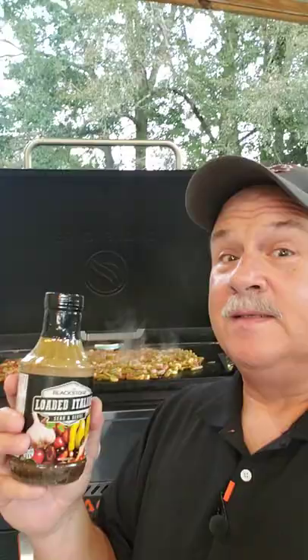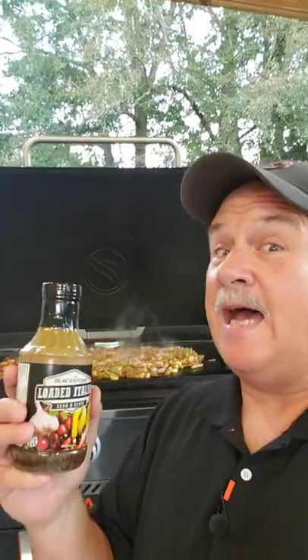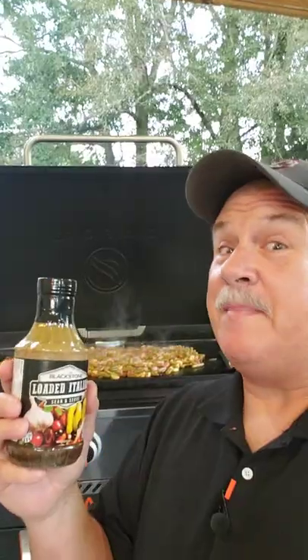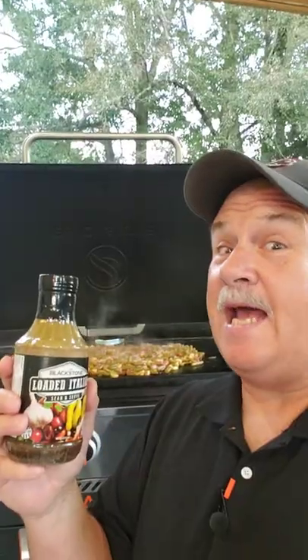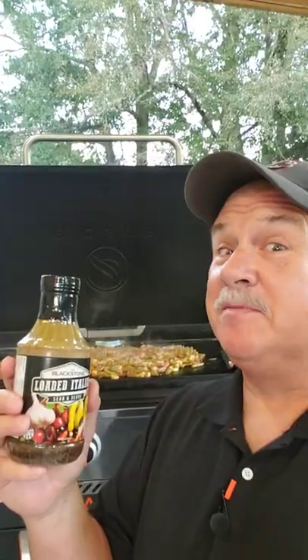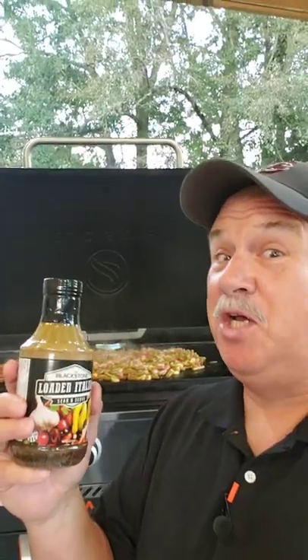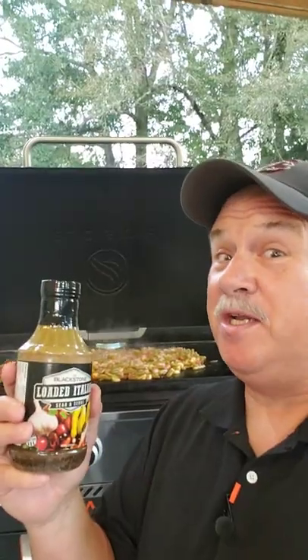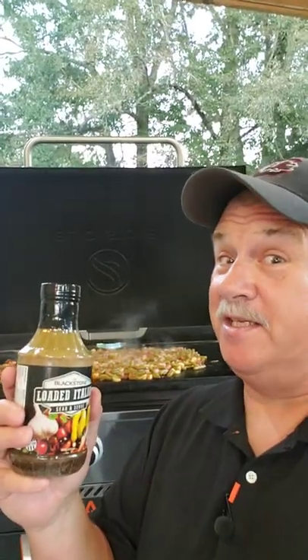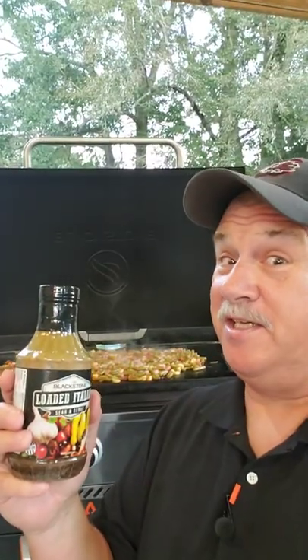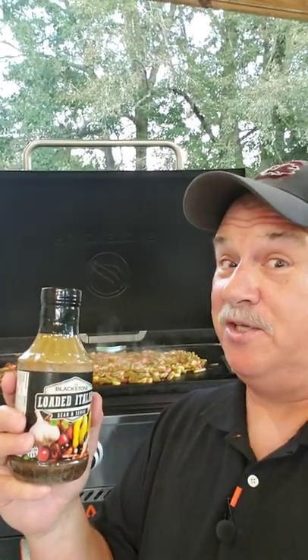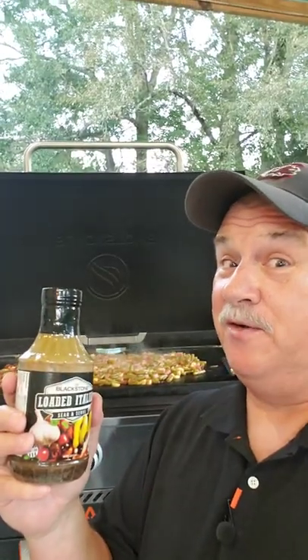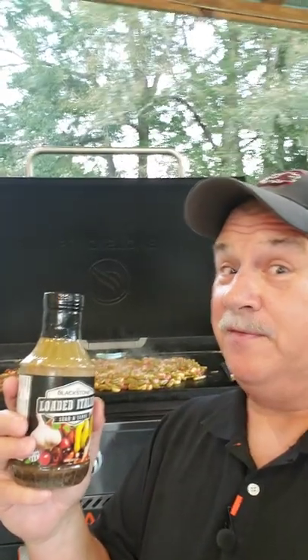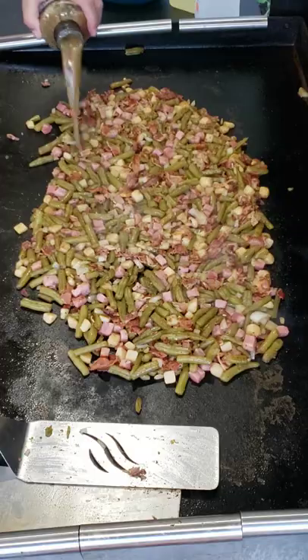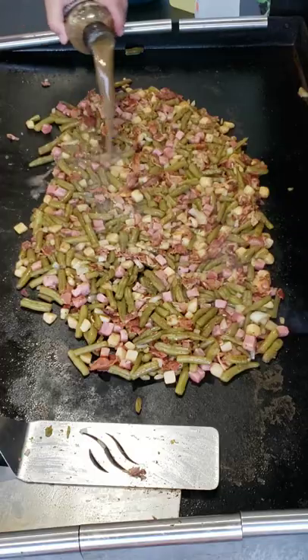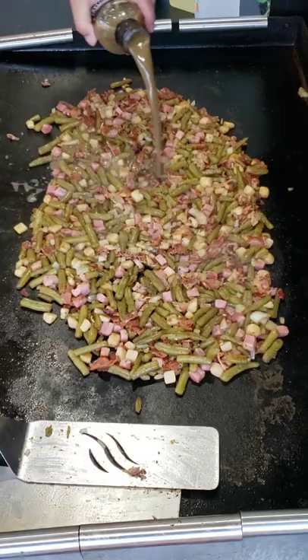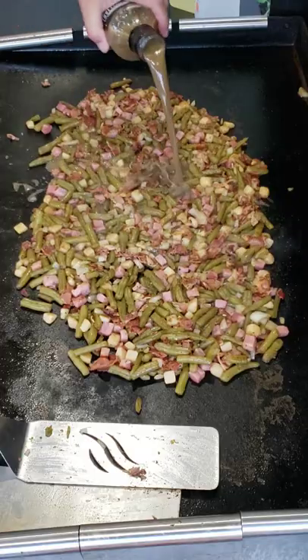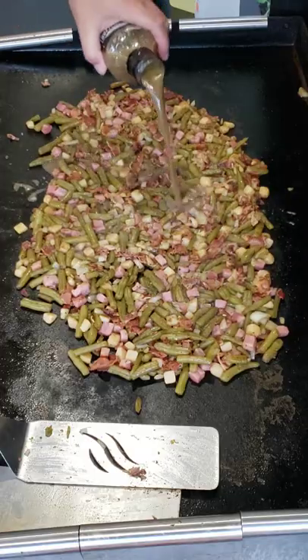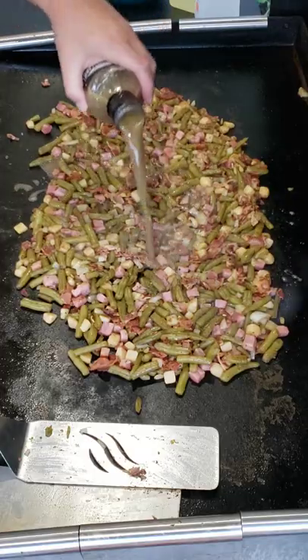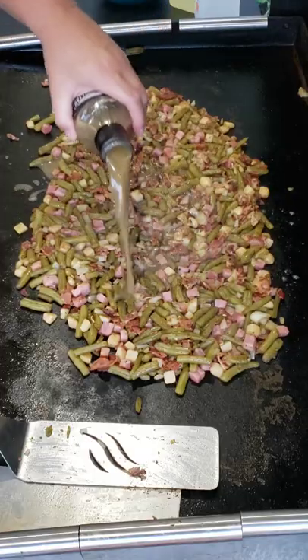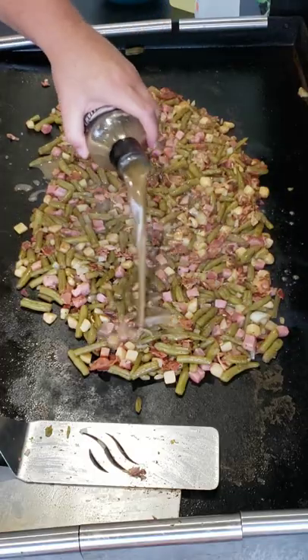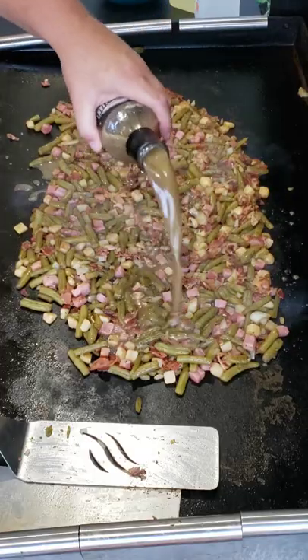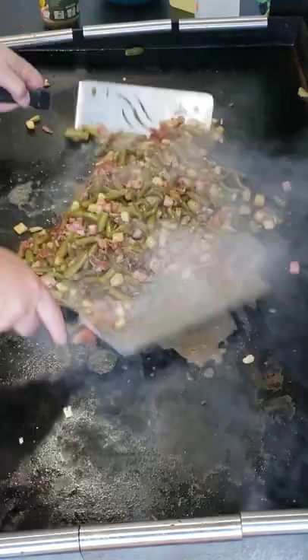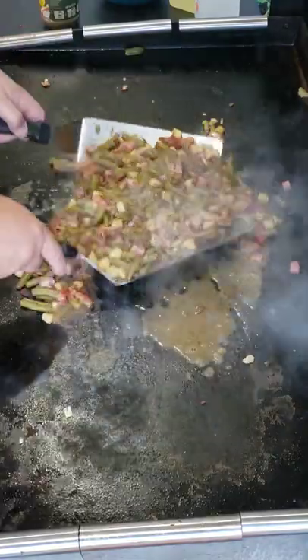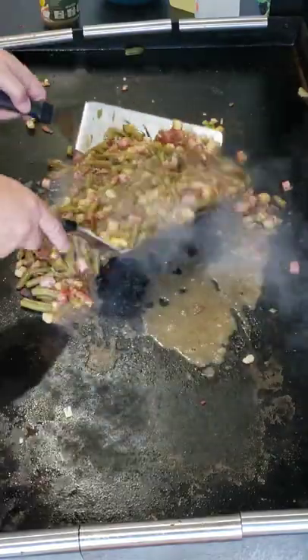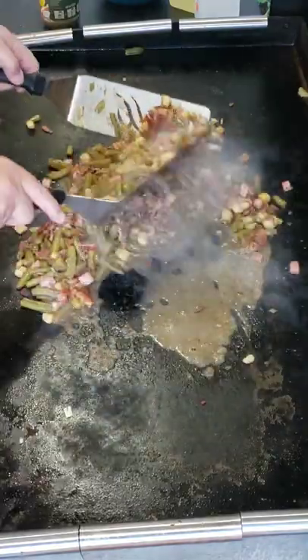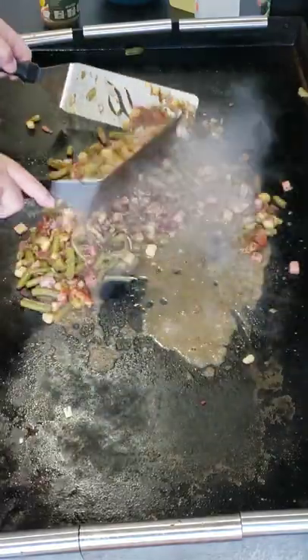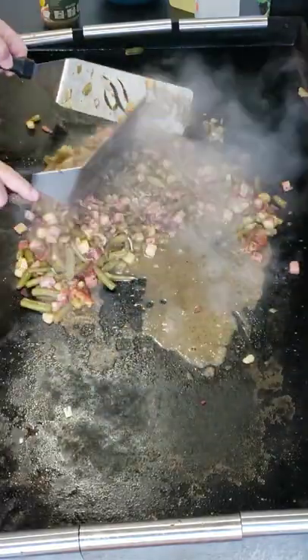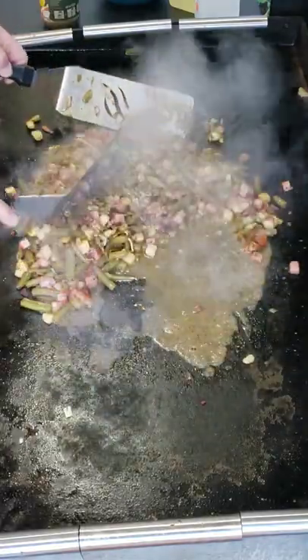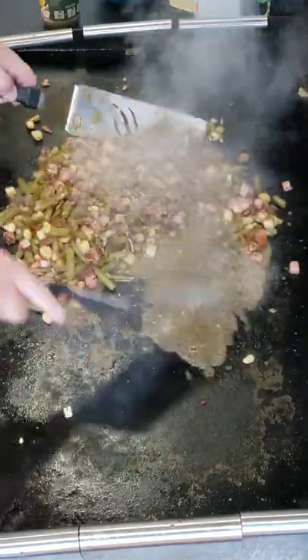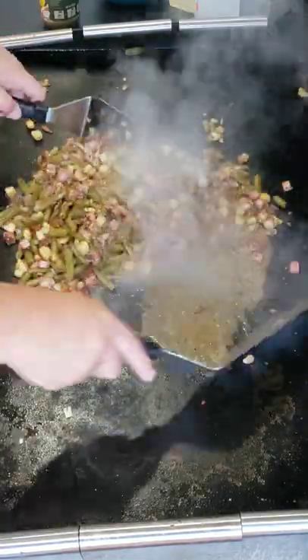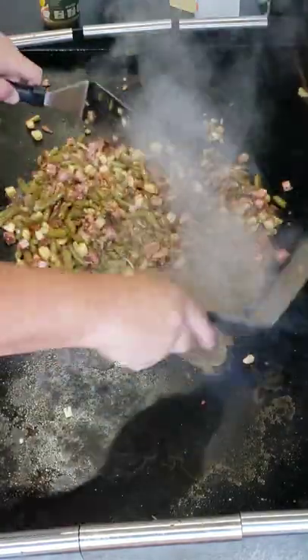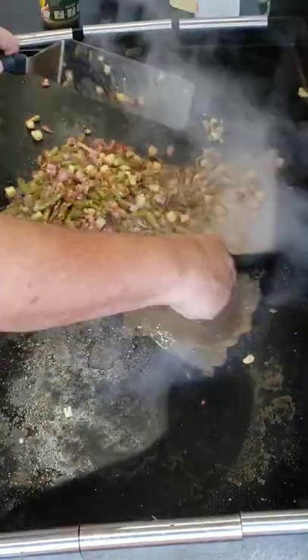Time to add some goodness to this stuff. Let's add about a half a bottle. Yeah buddy, that smells good.